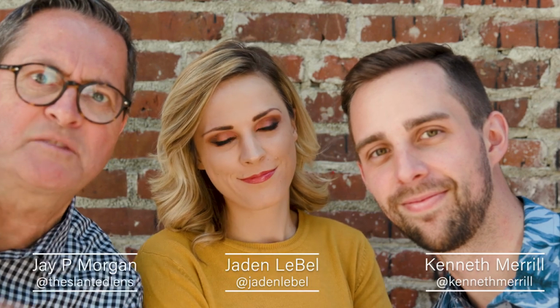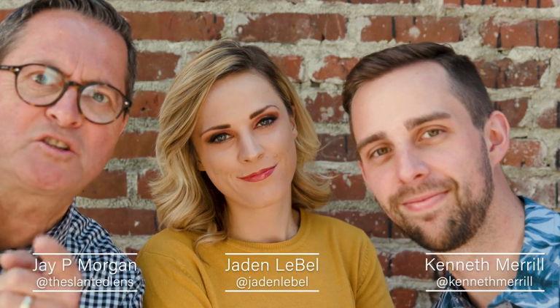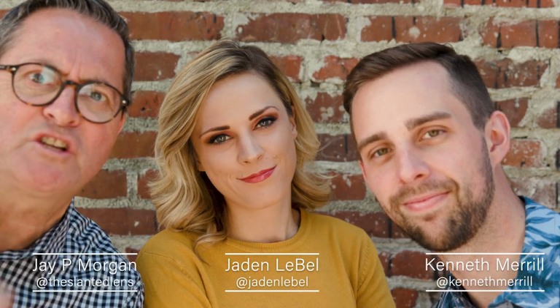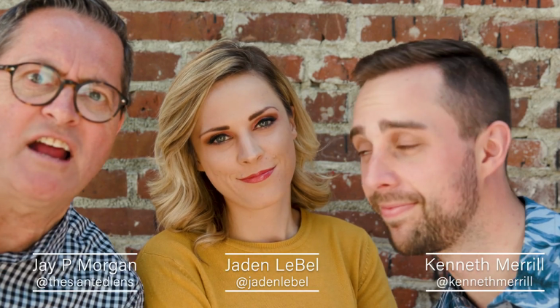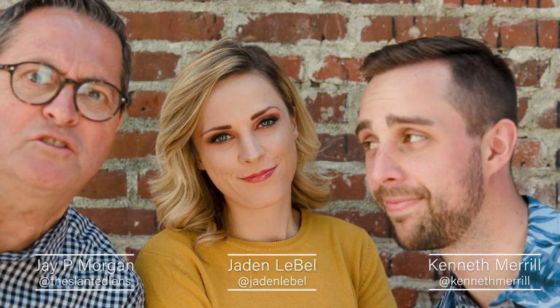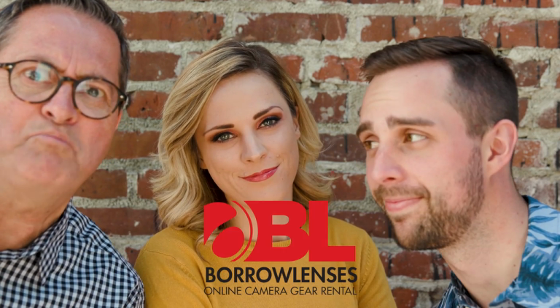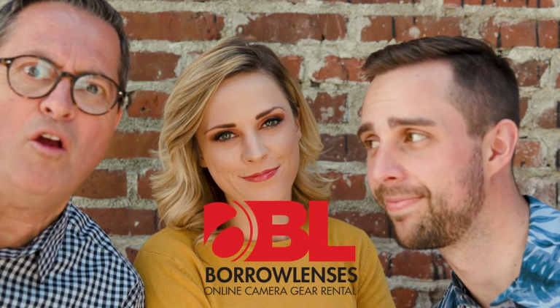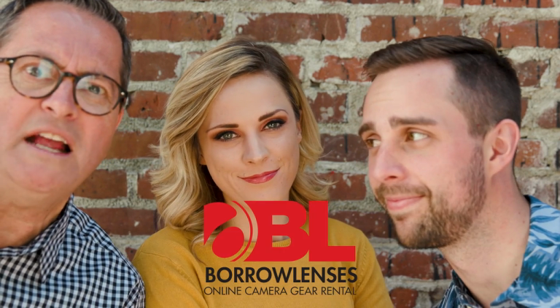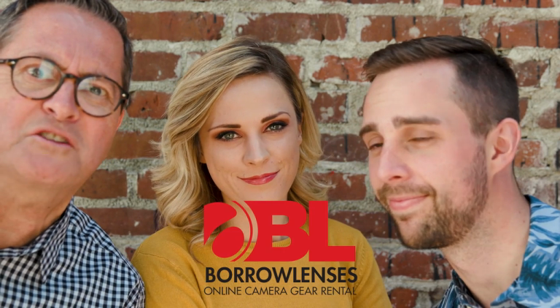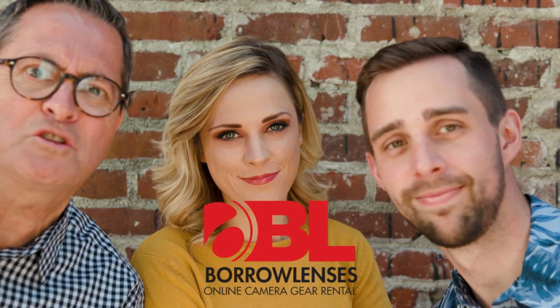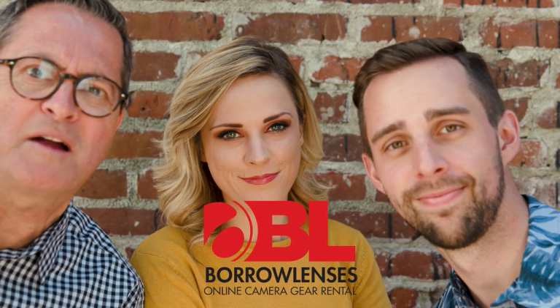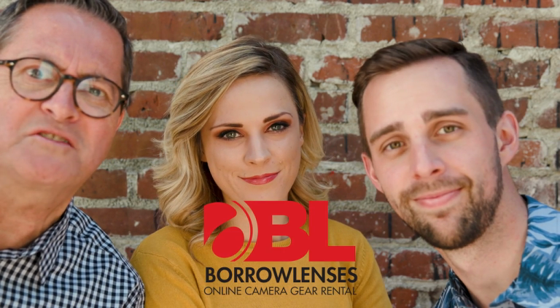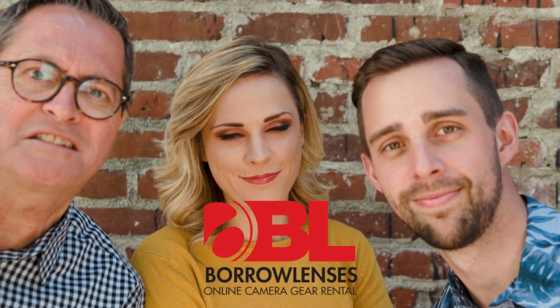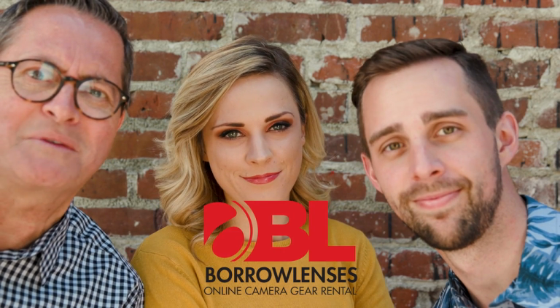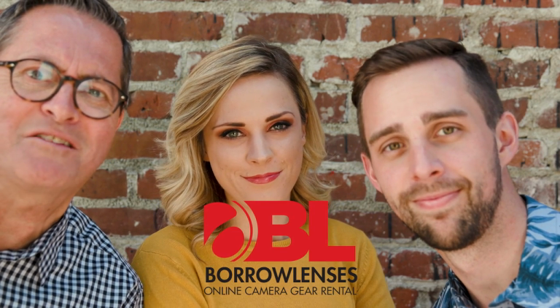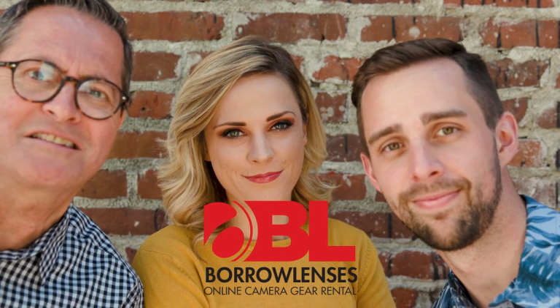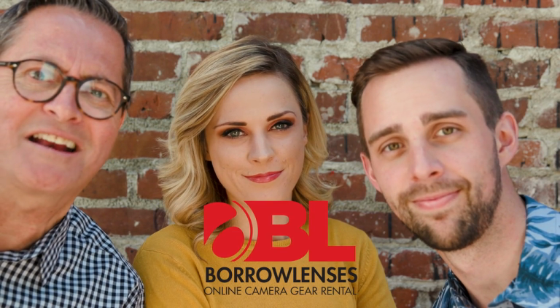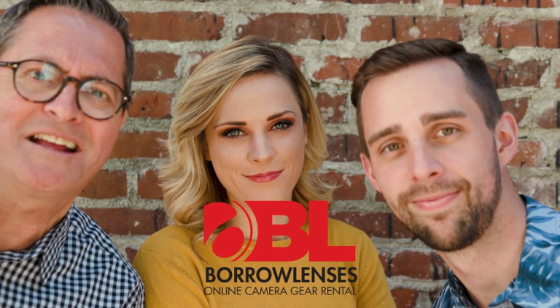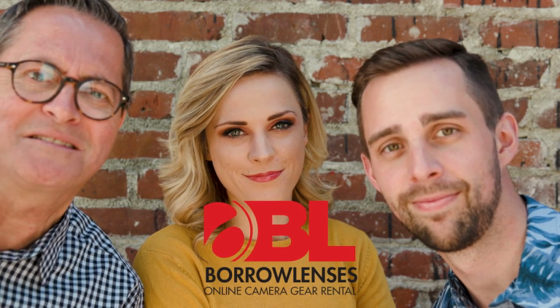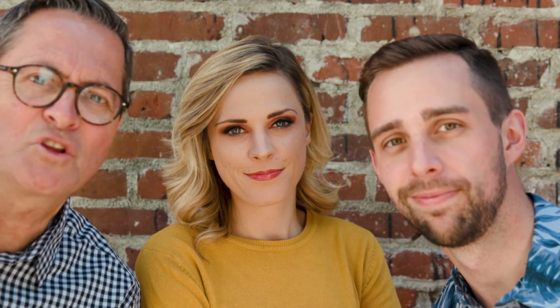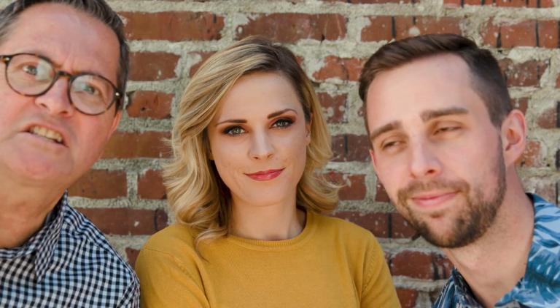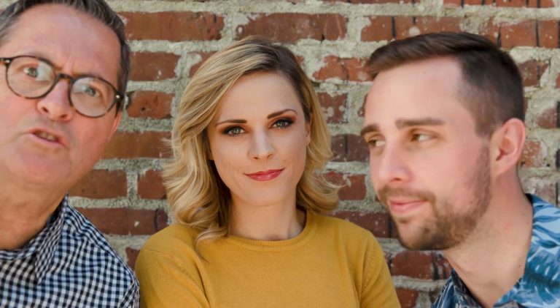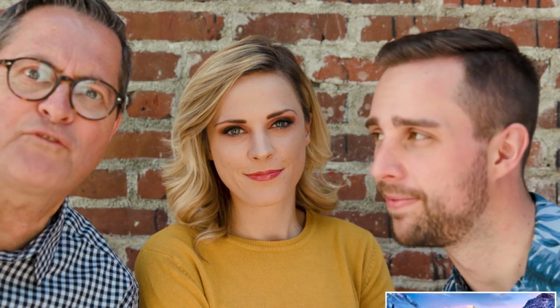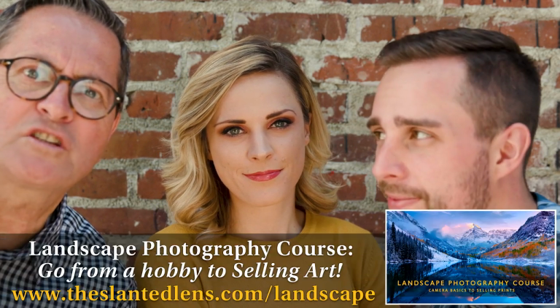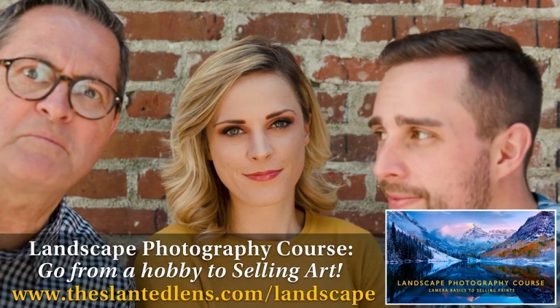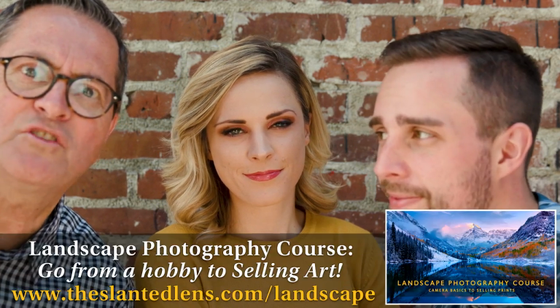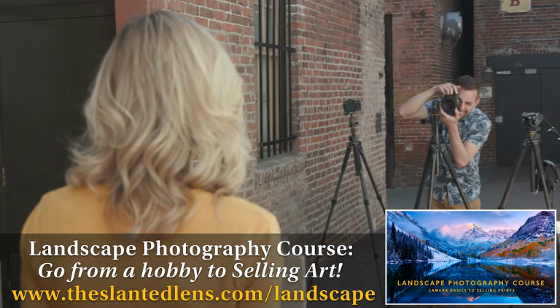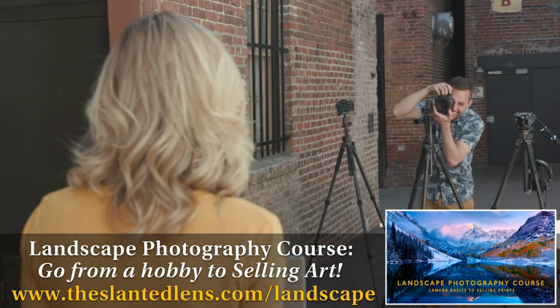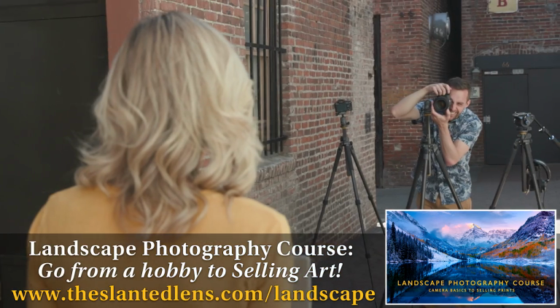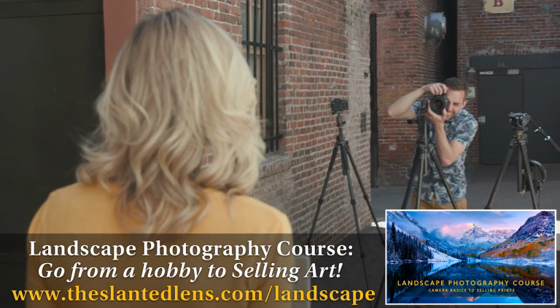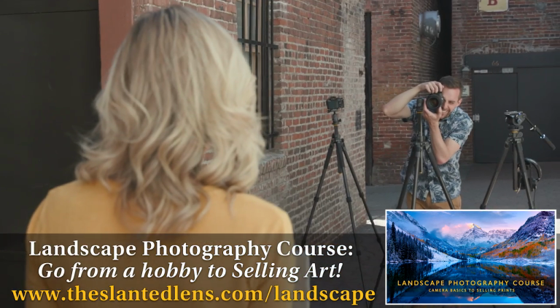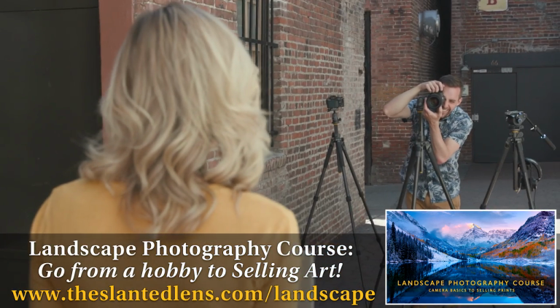A special shout-out to Borrow Lenses, who sponsors these segments here at the Slanted Lens. So let's get to our first segment: the picture quality test.